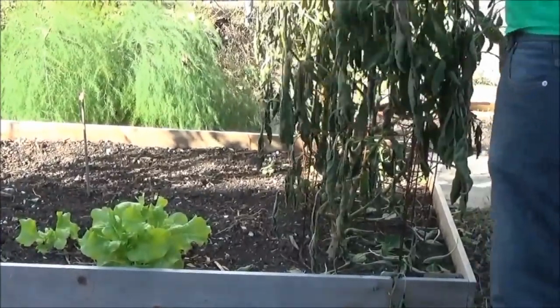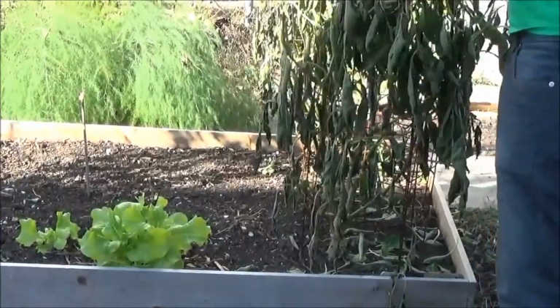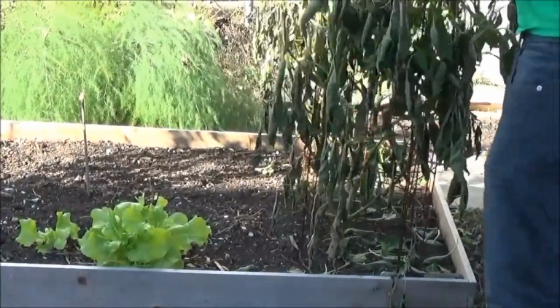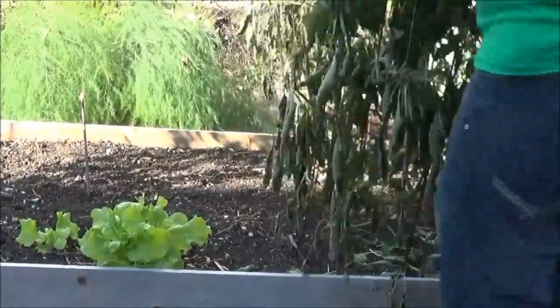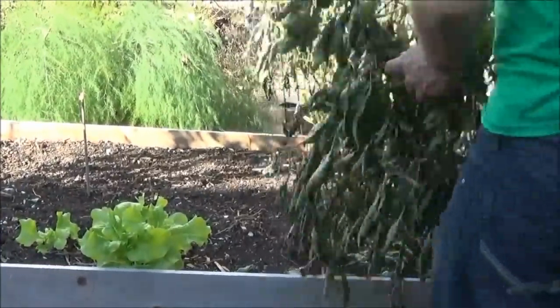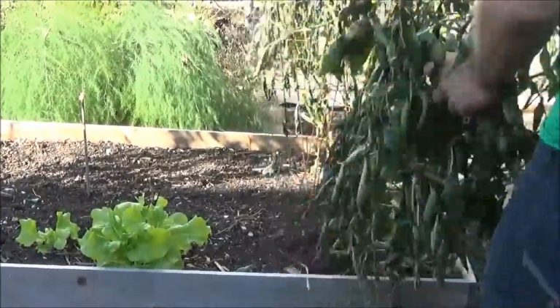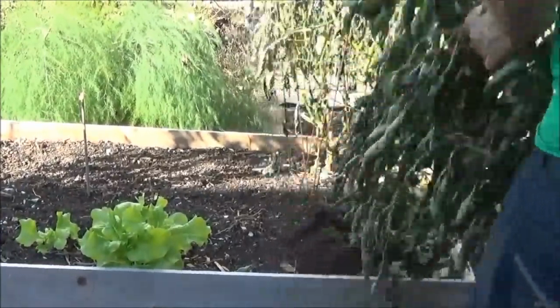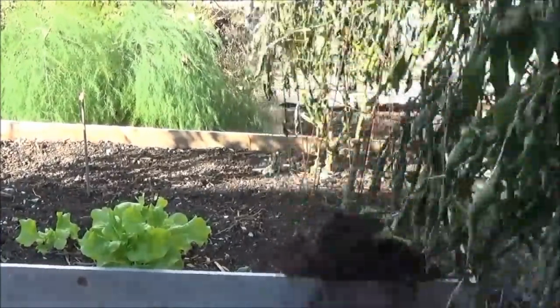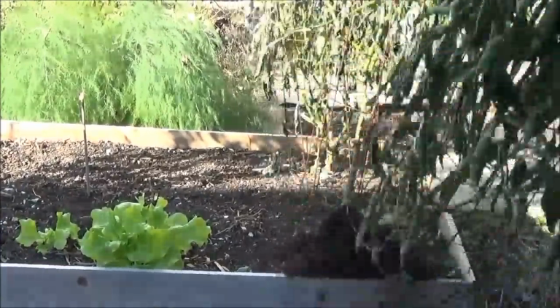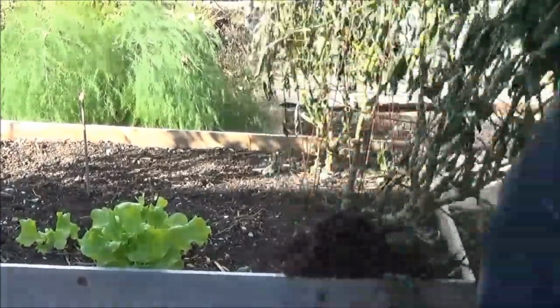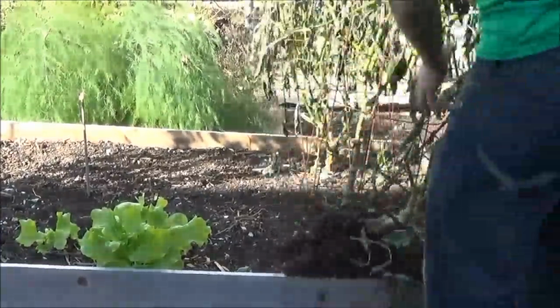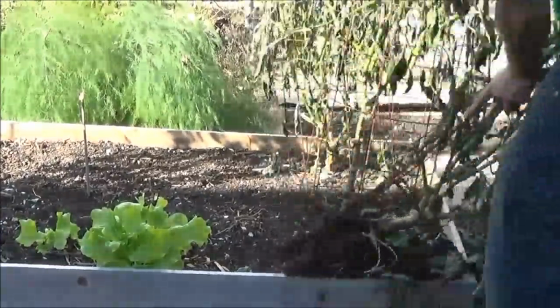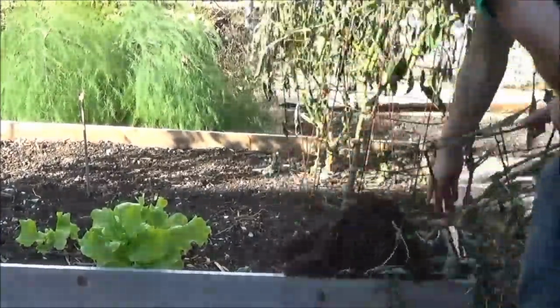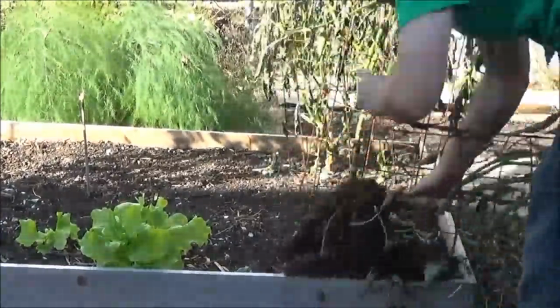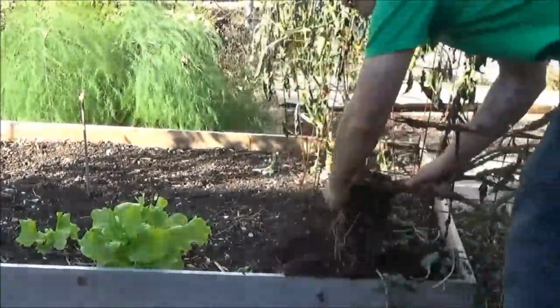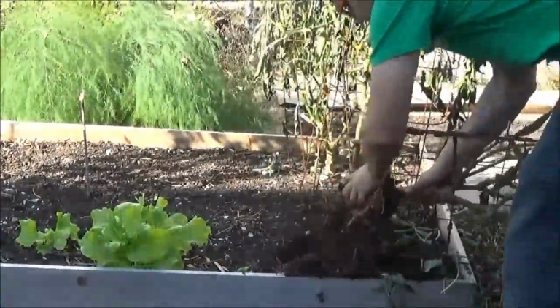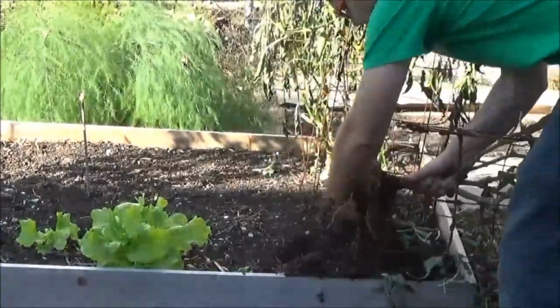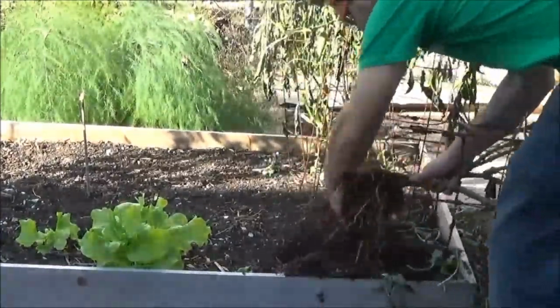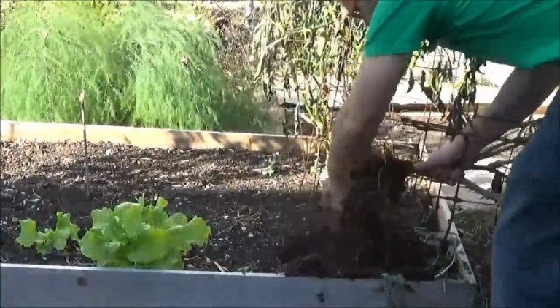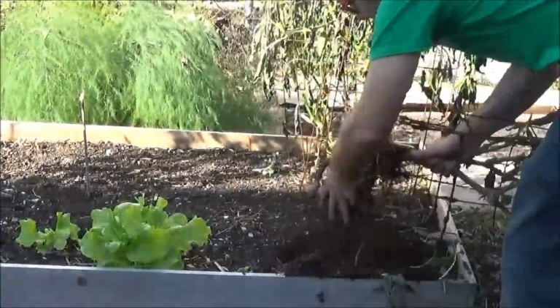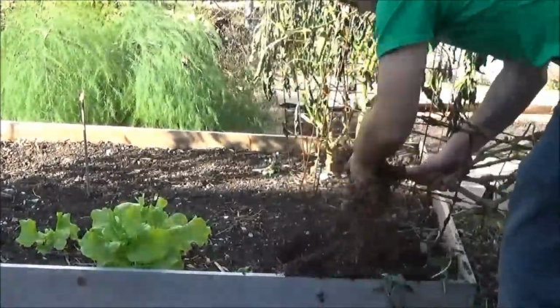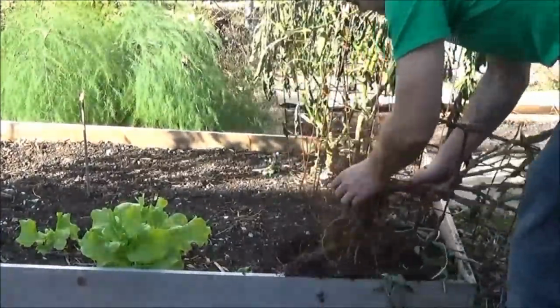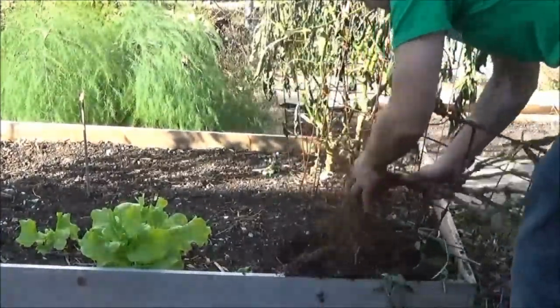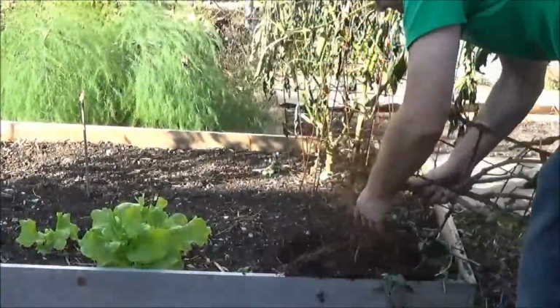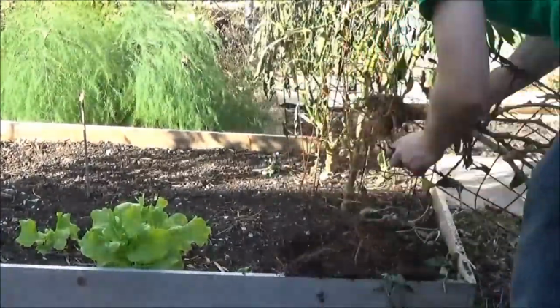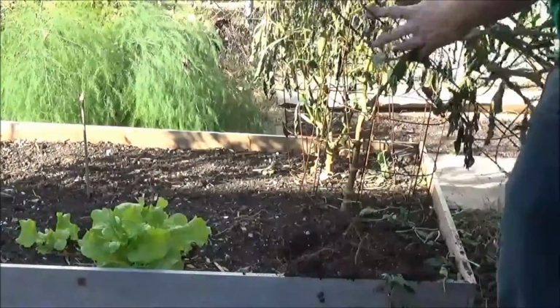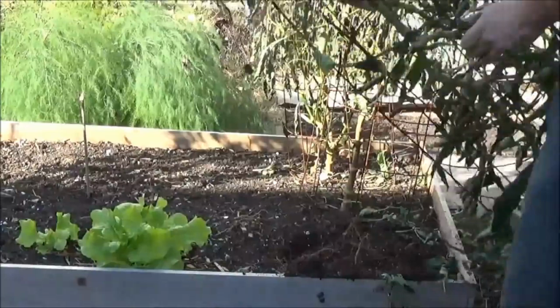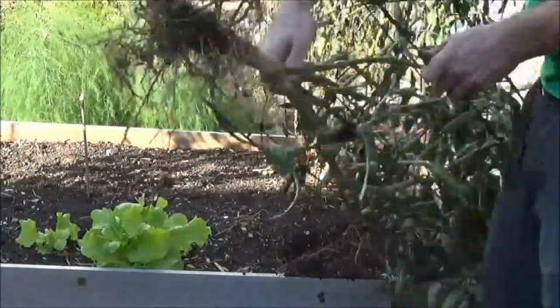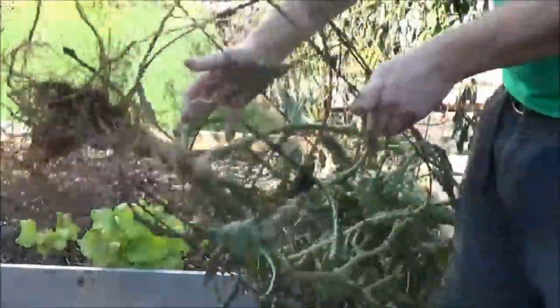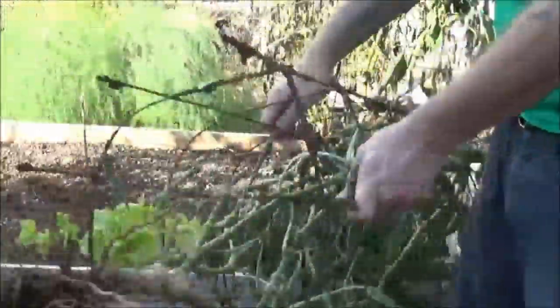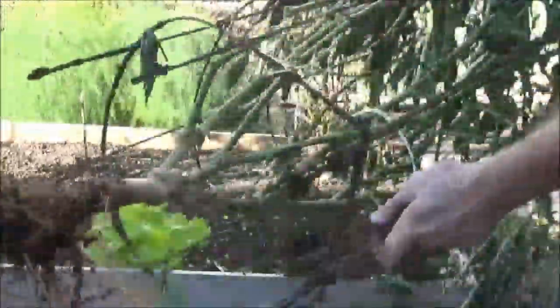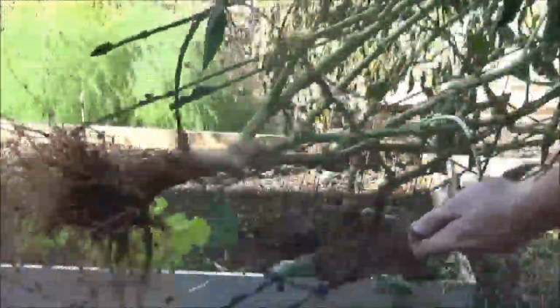Hey everyone, welcome back to the PA Organic Garden. Today I'm going to show you what I've been finishing up in the garden.